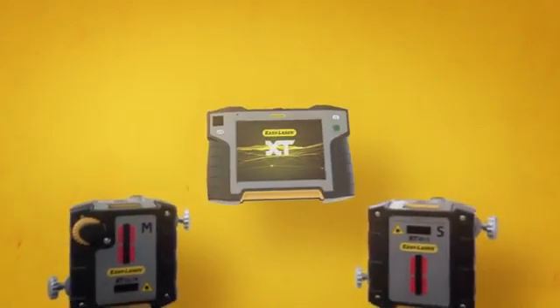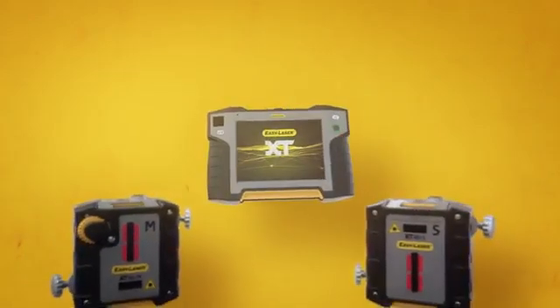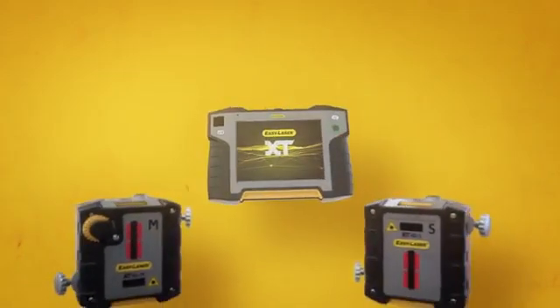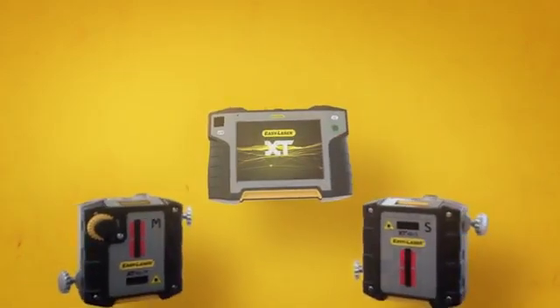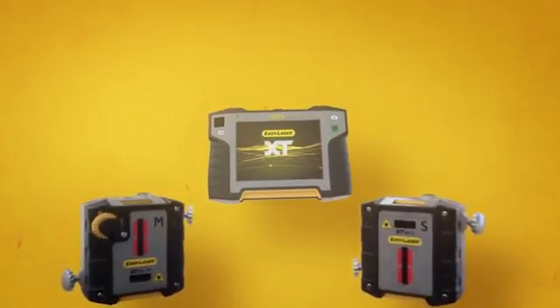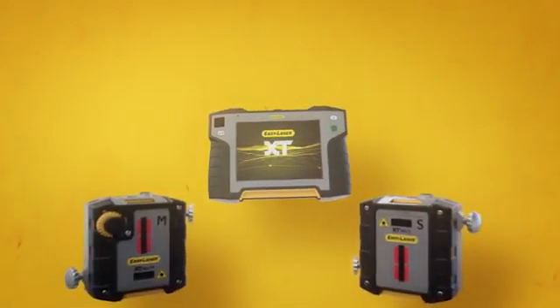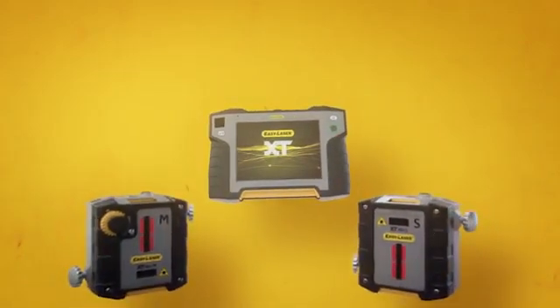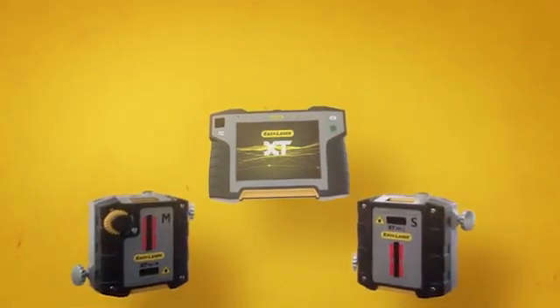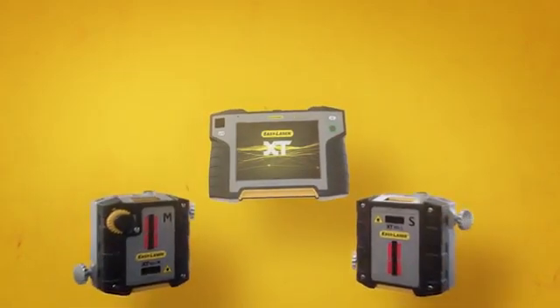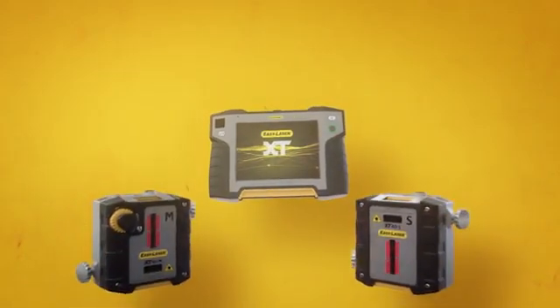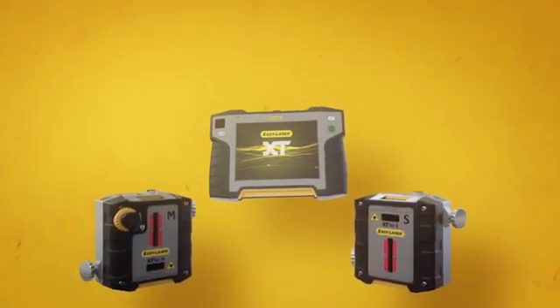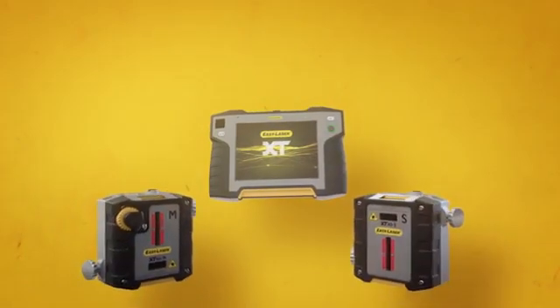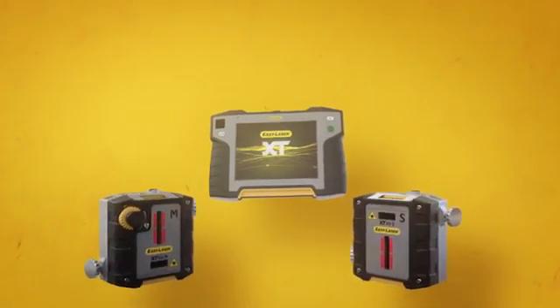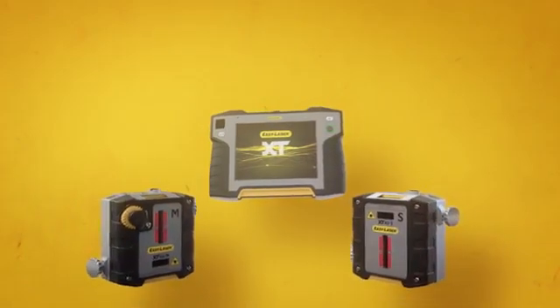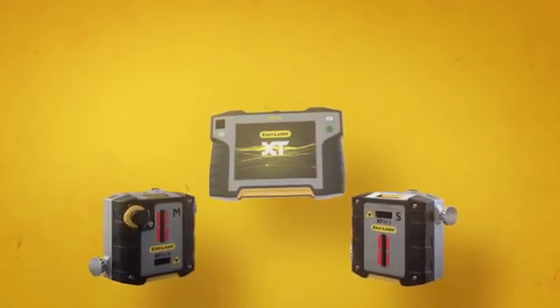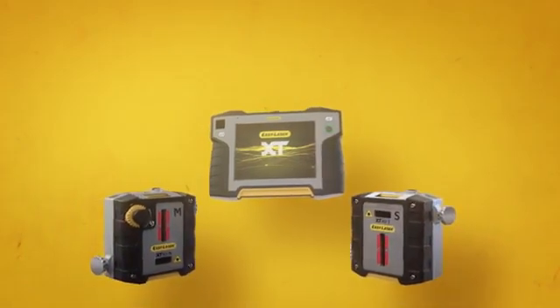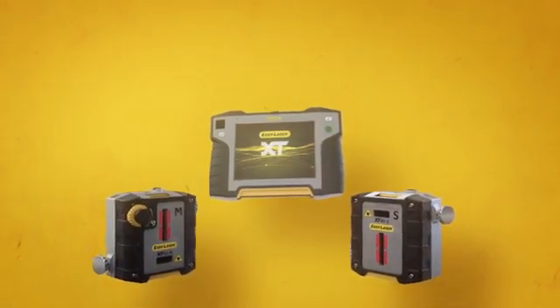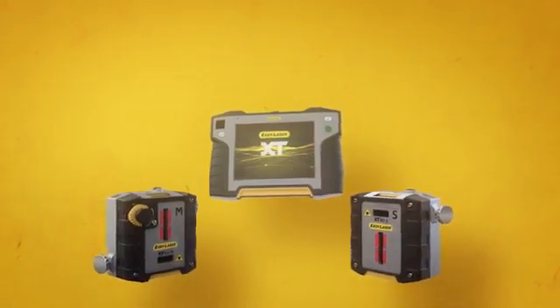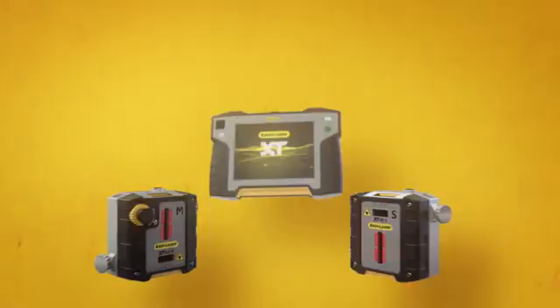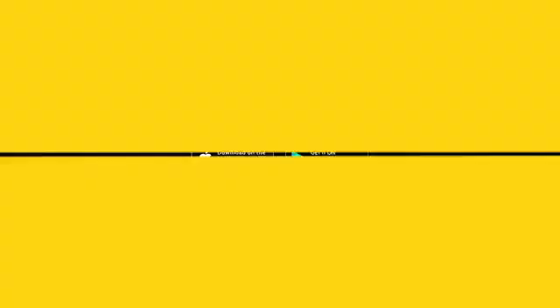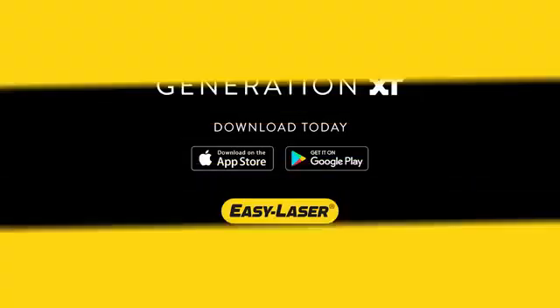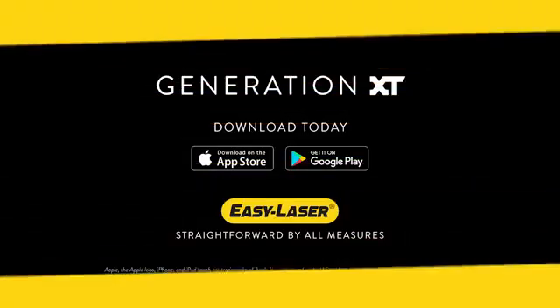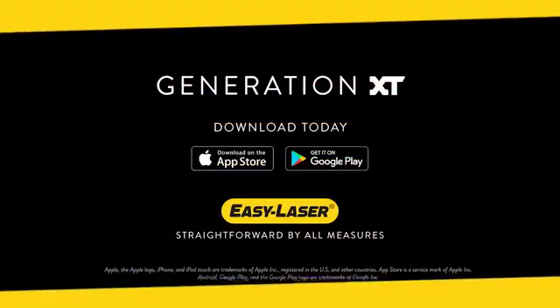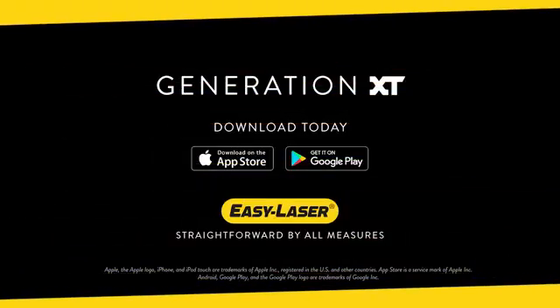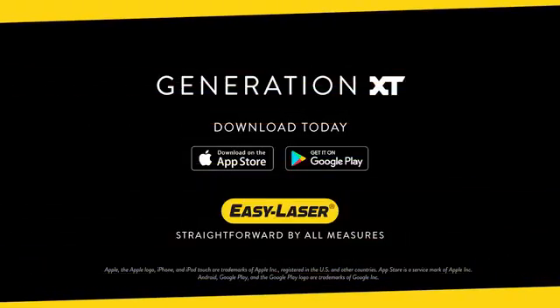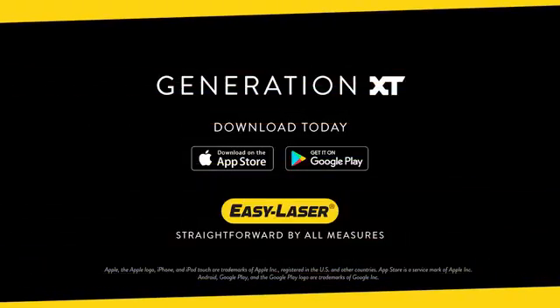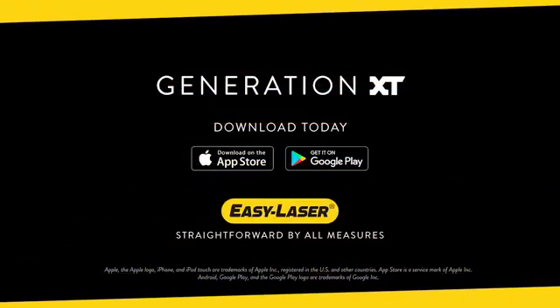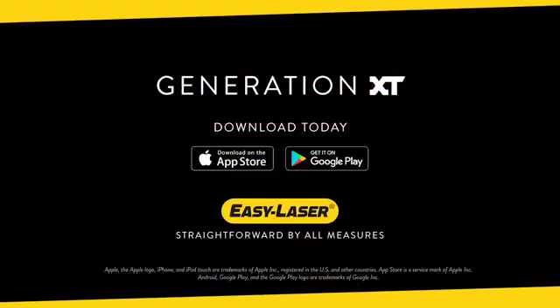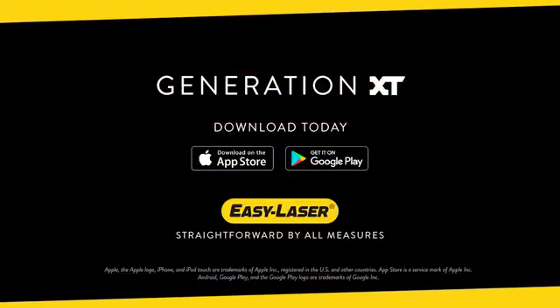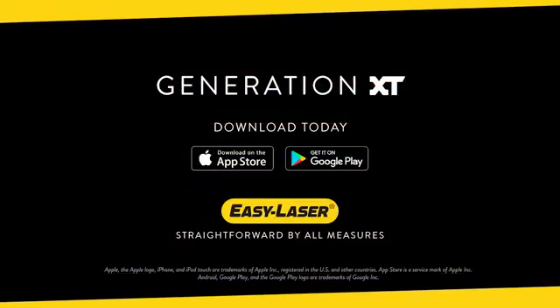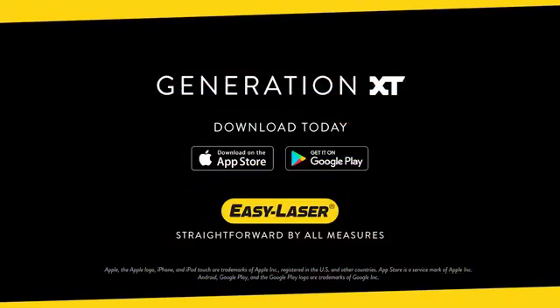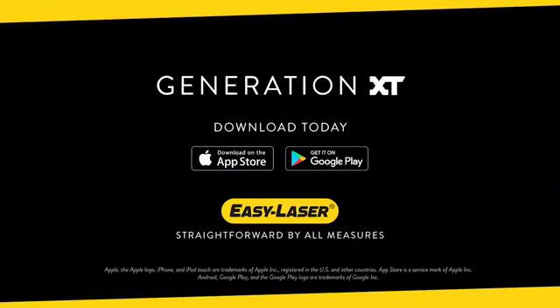Do you want to make history and your everyday work life easier? Start the journey towards total measurement independence with EasyLaser and Generation XT.